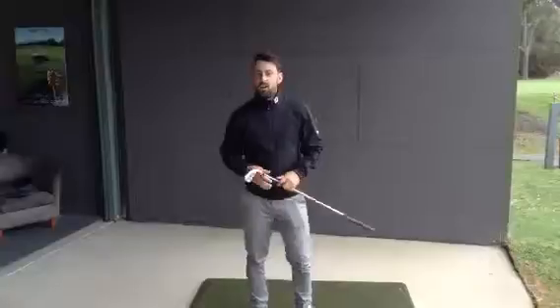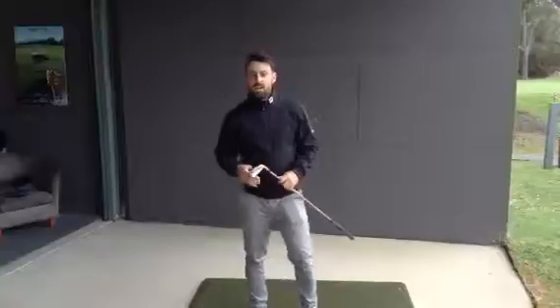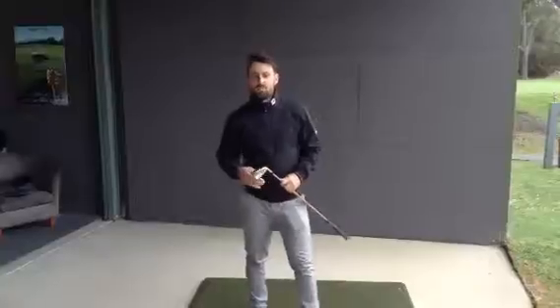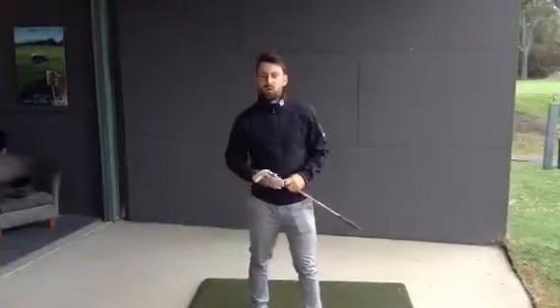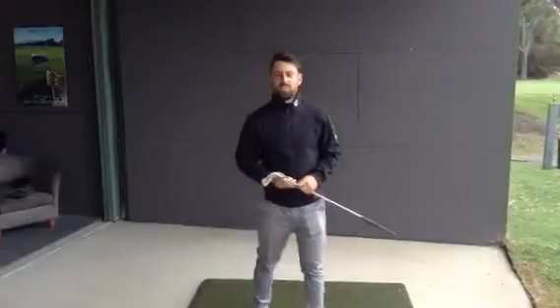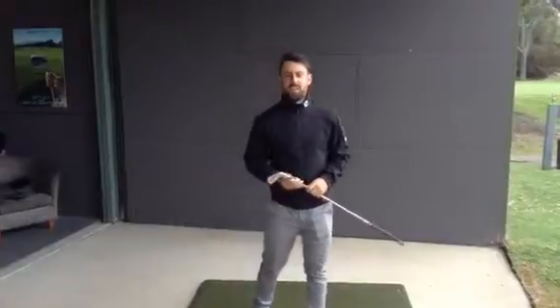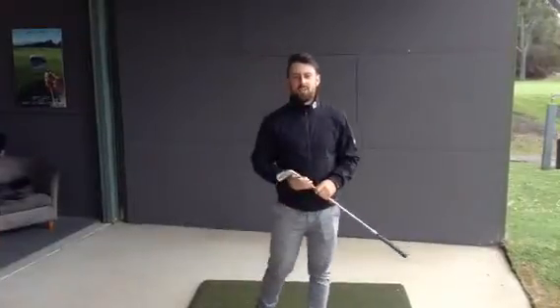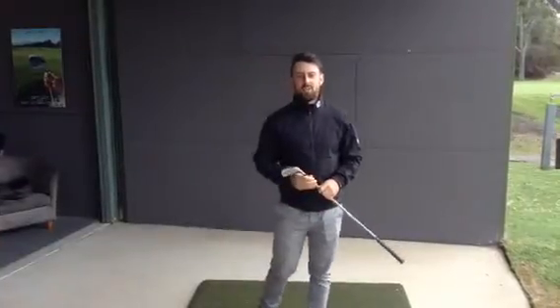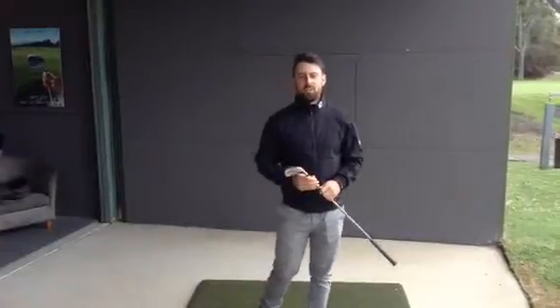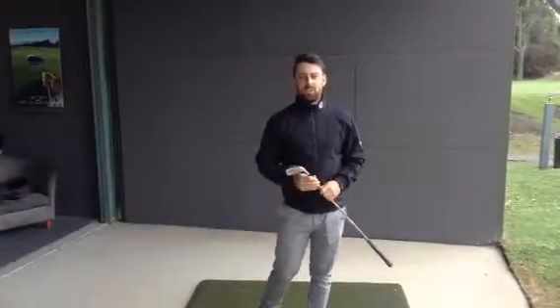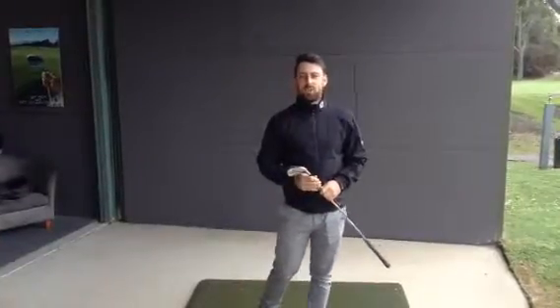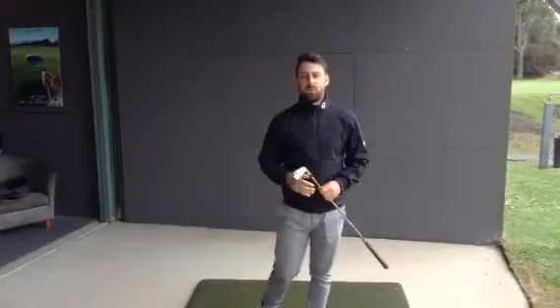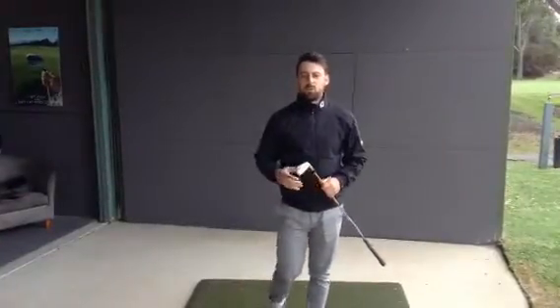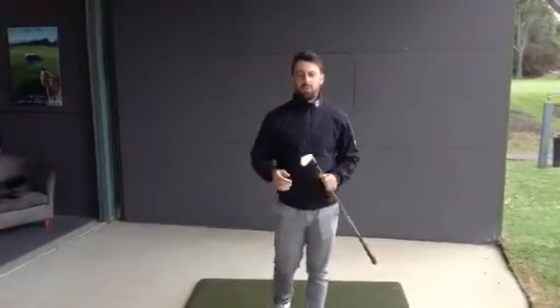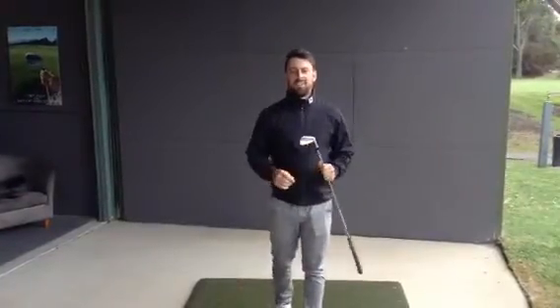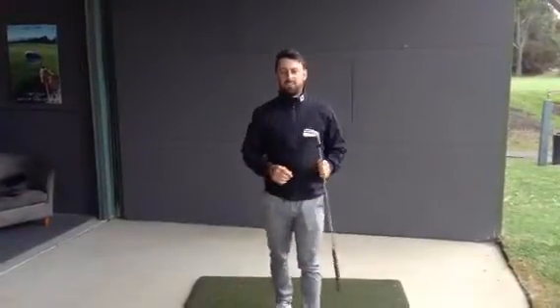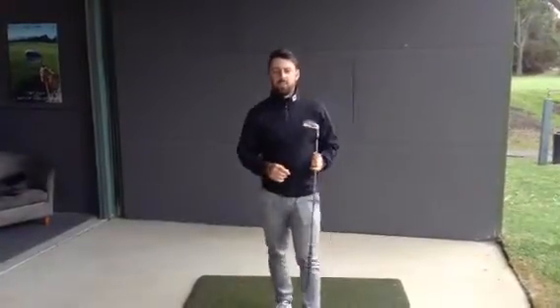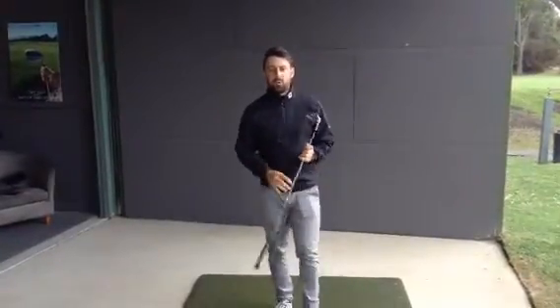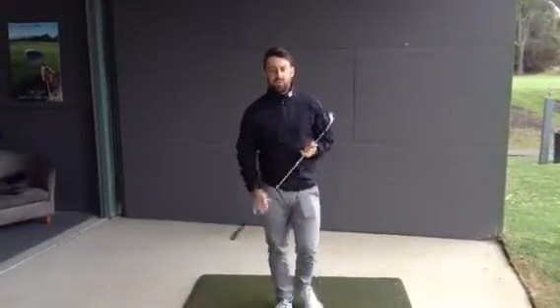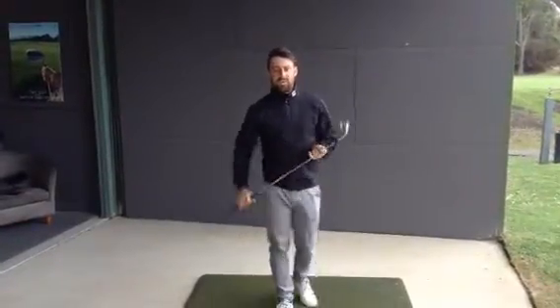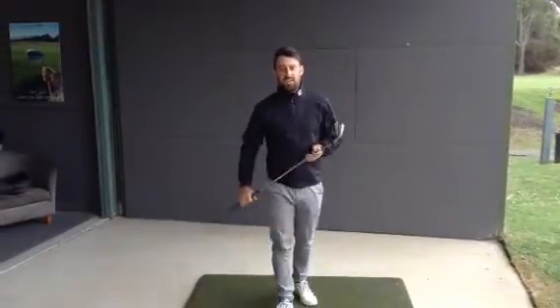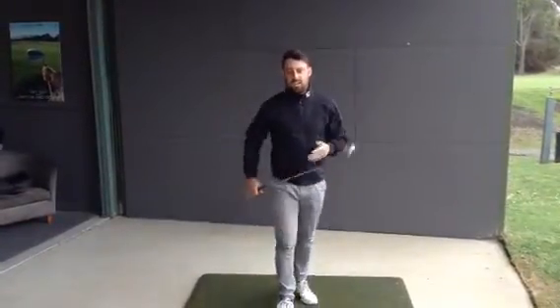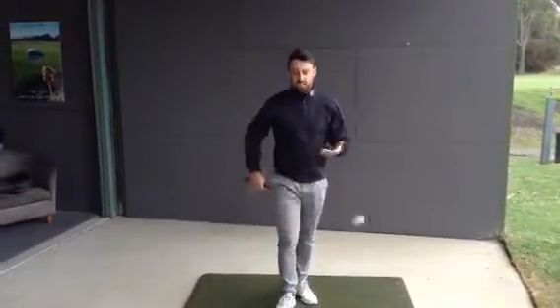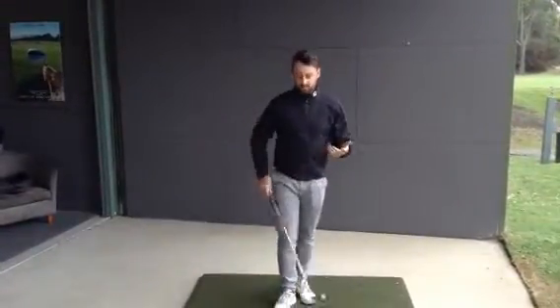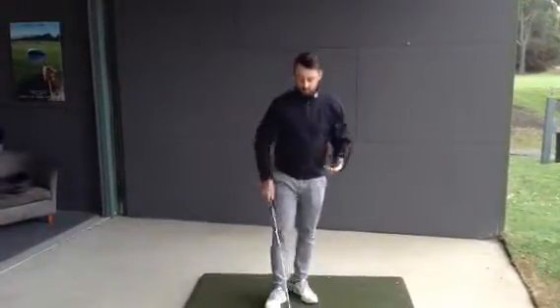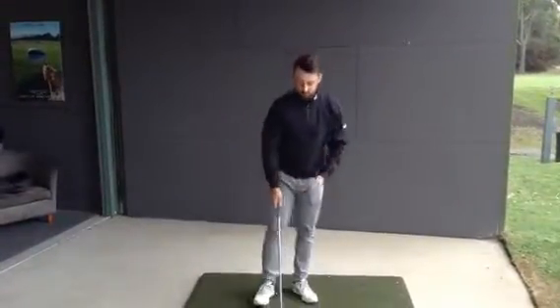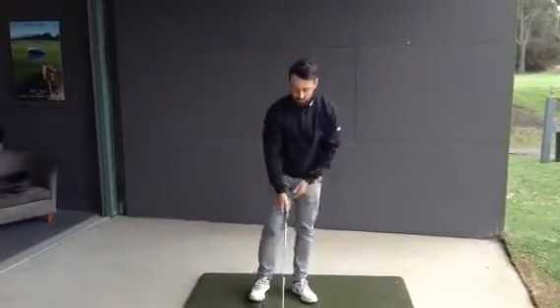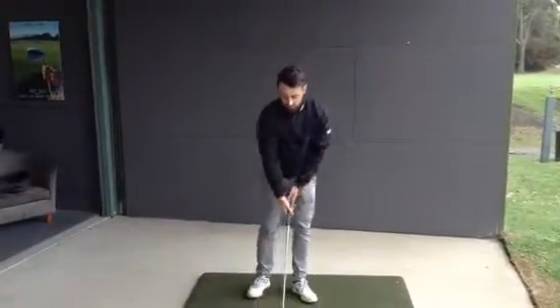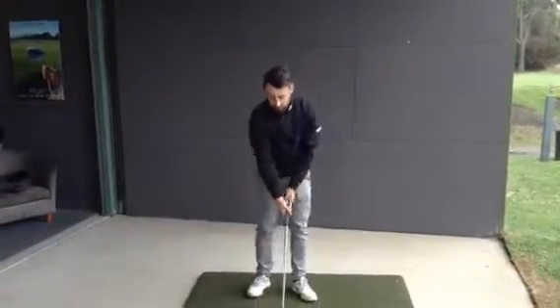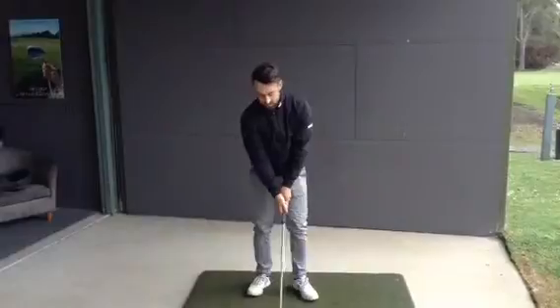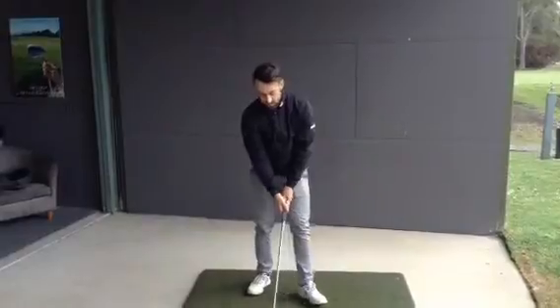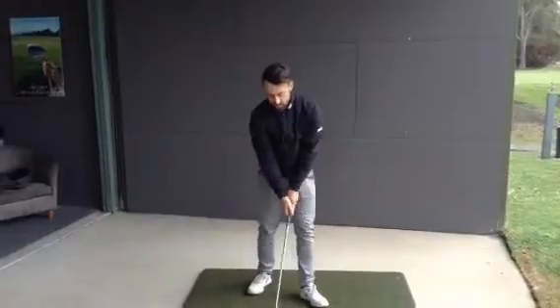Hi guys, welcome to today's Fact or Fiction. We're going to be talking about lifting the ball in the air. Is it a myth? Well, let's see how we go.